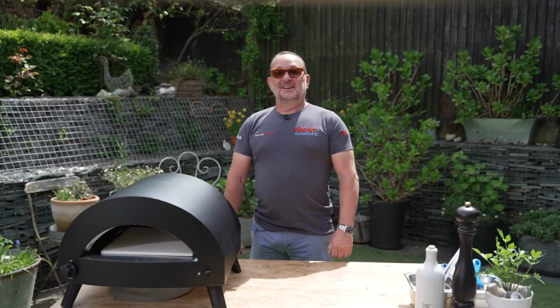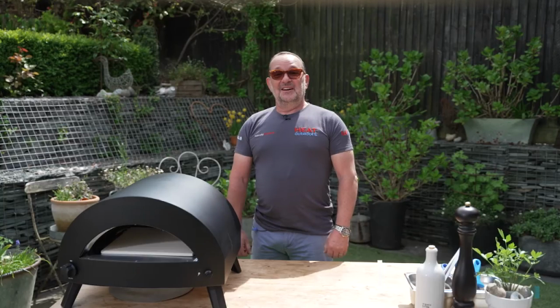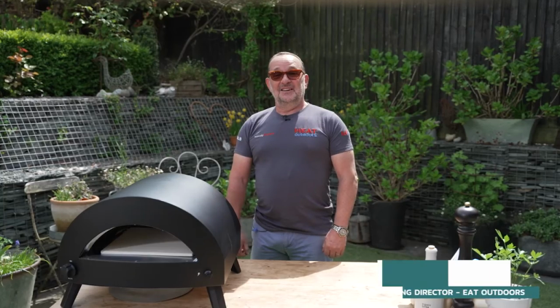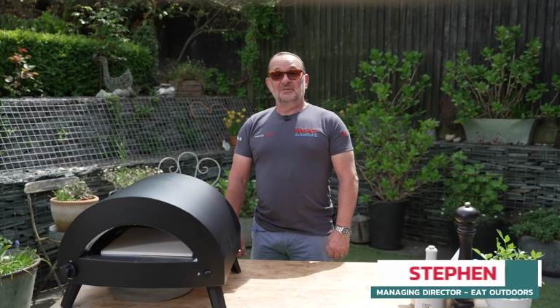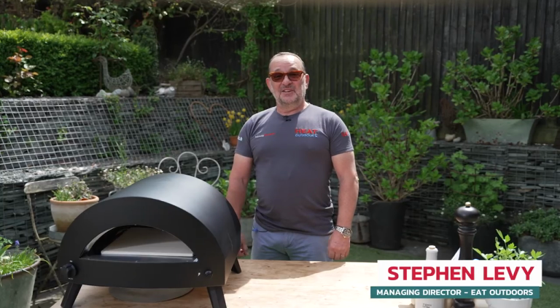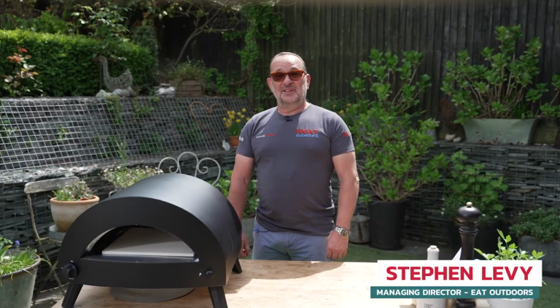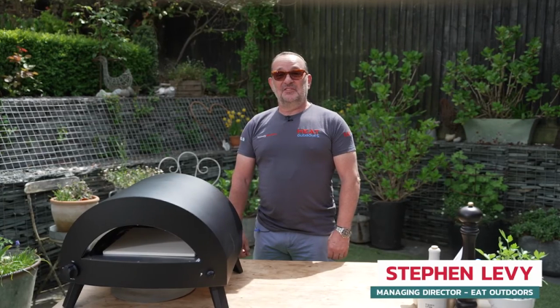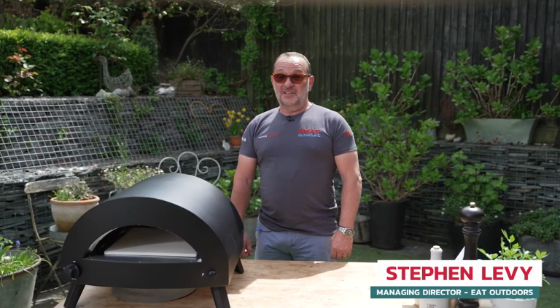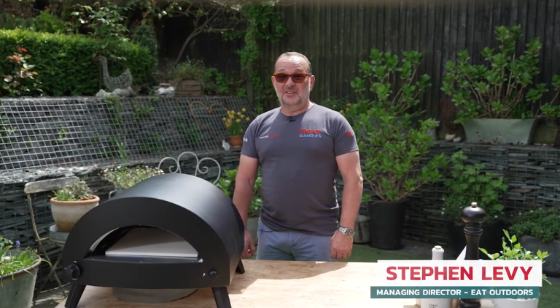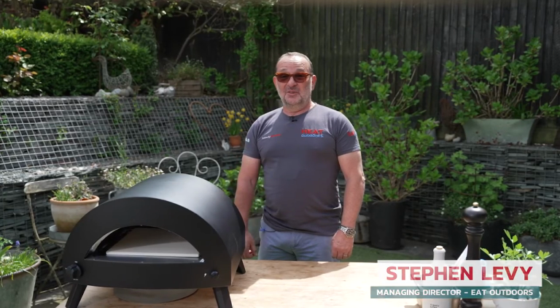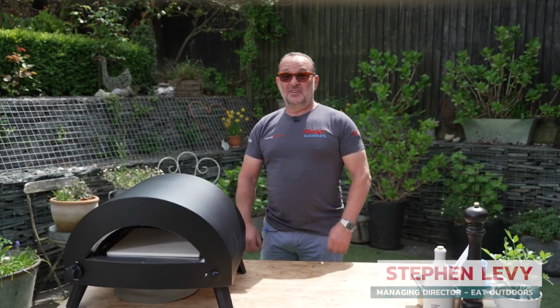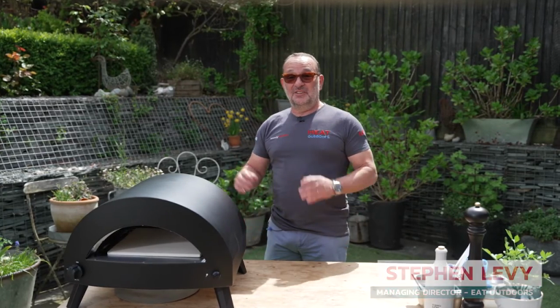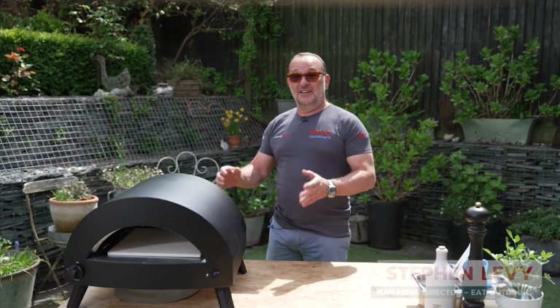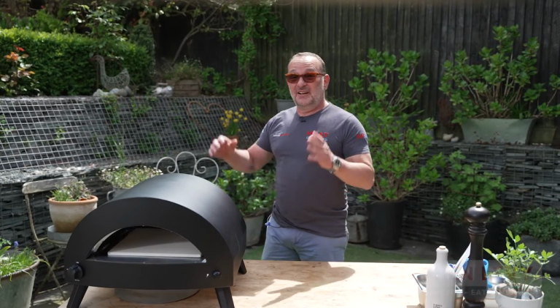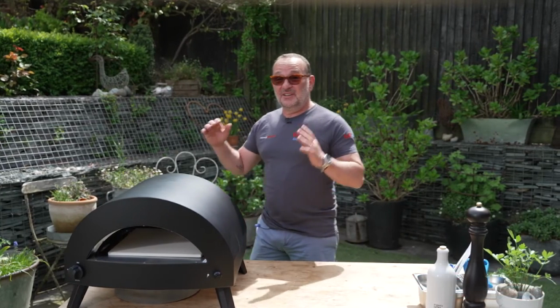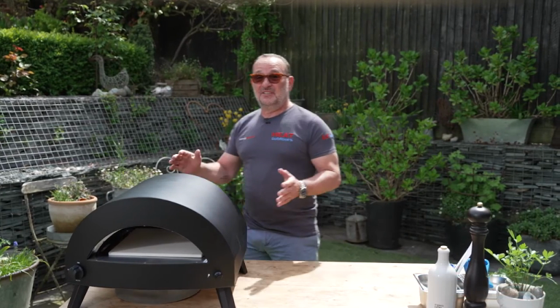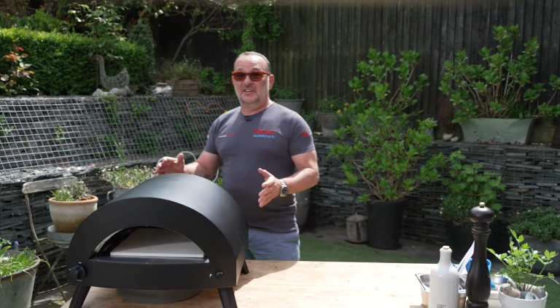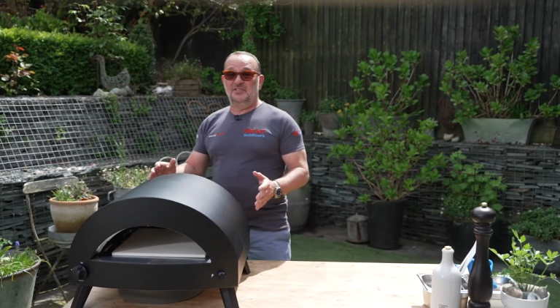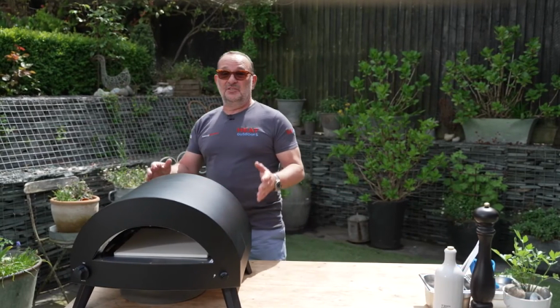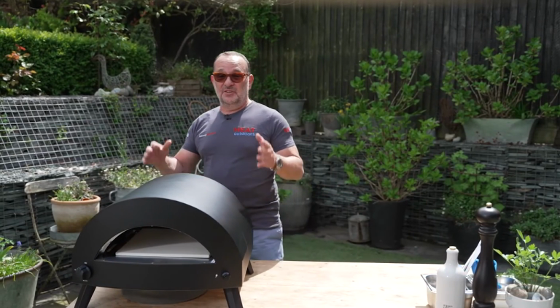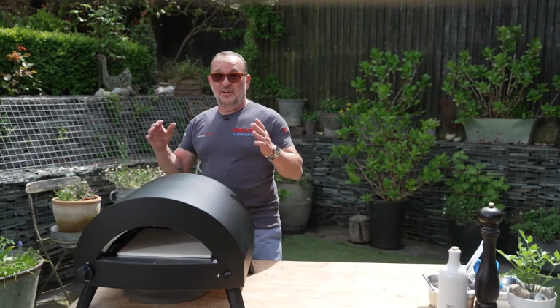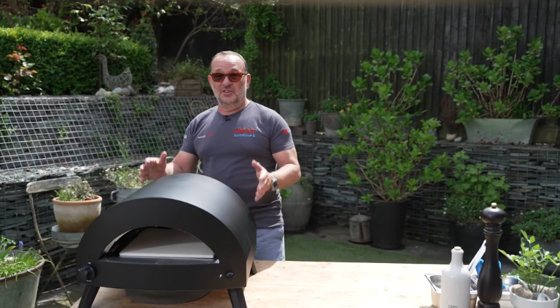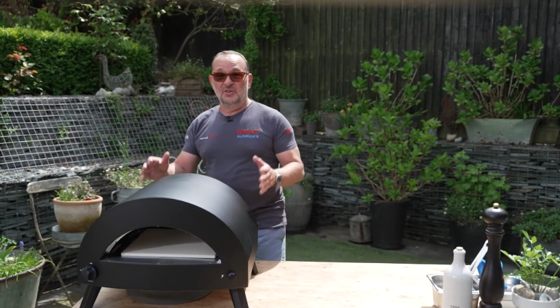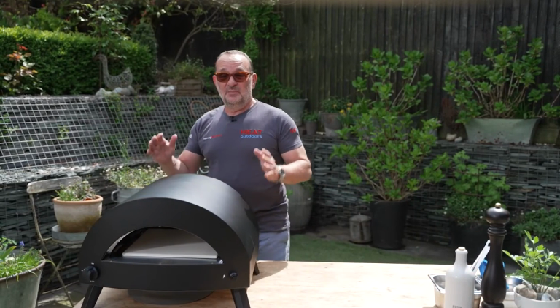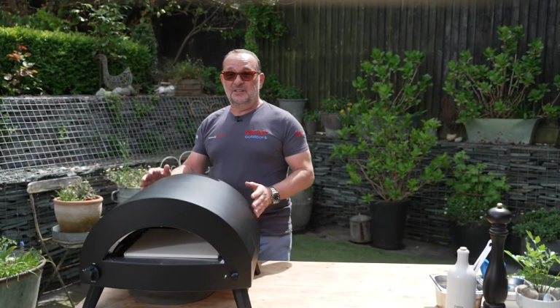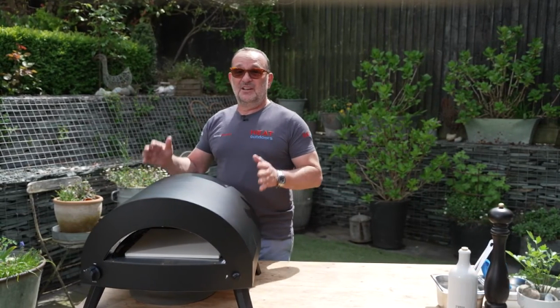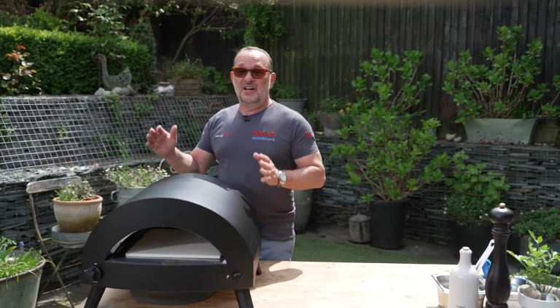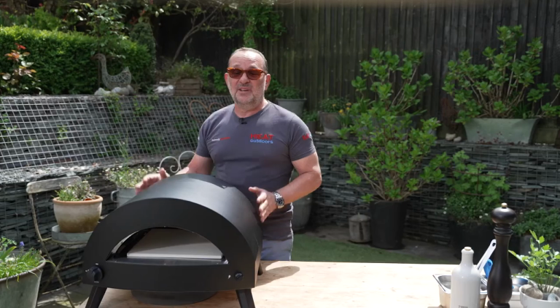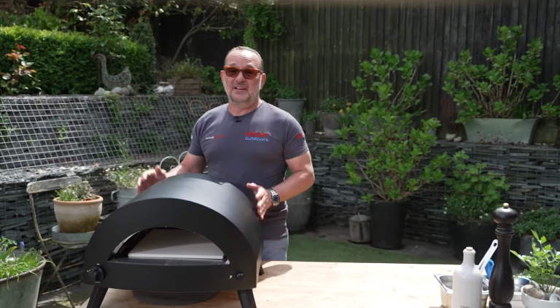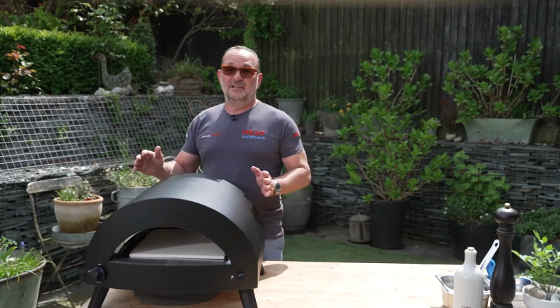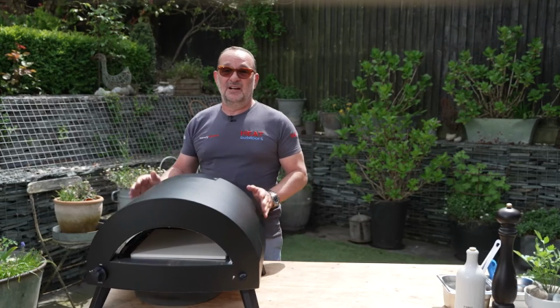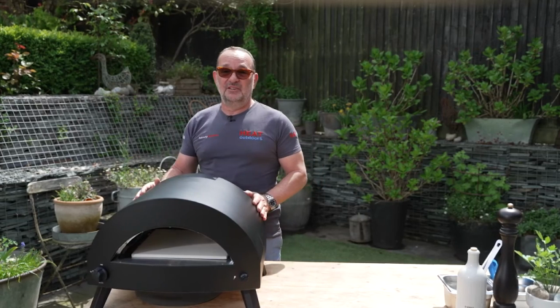Hi, I'm Stephen Levy from Eat Outdoors, and today I'm delighted to introduce you to our new Pizza Amica oven.